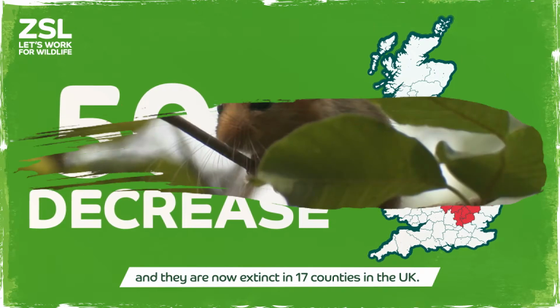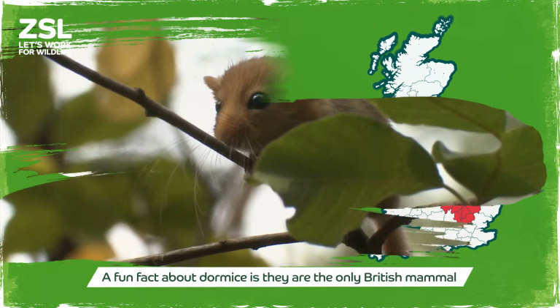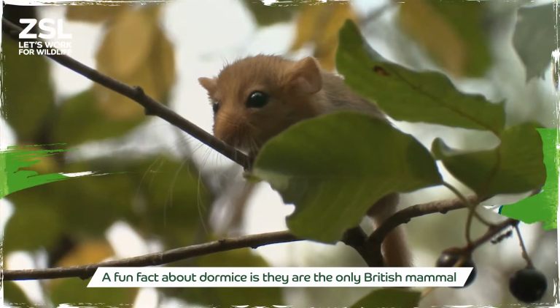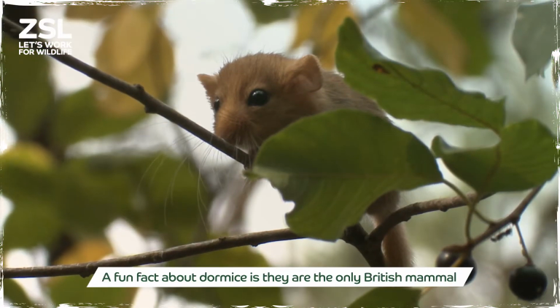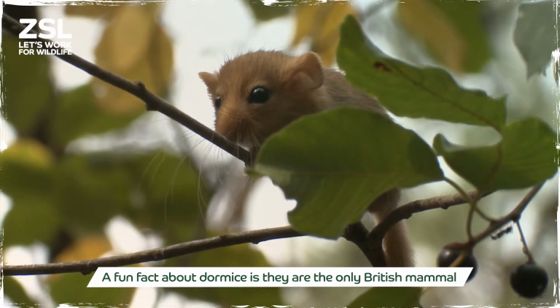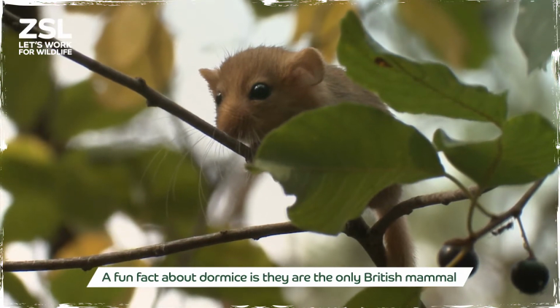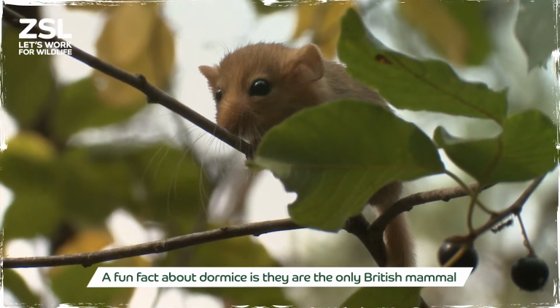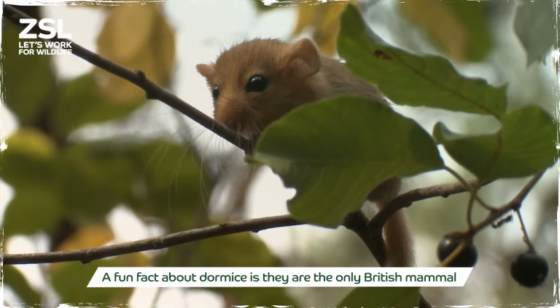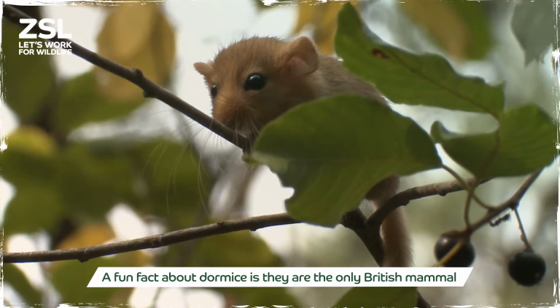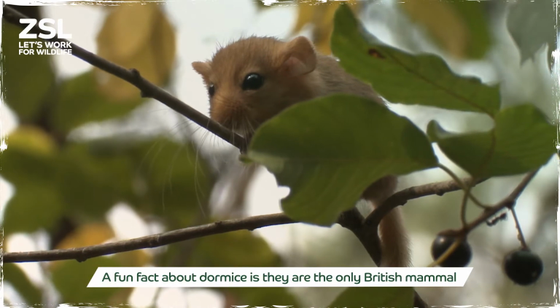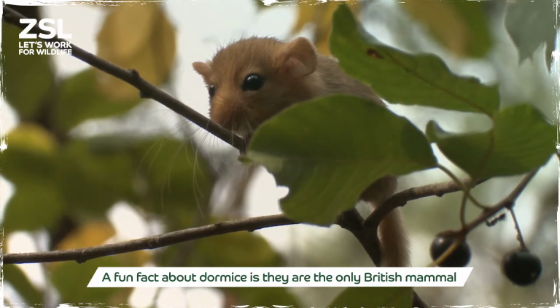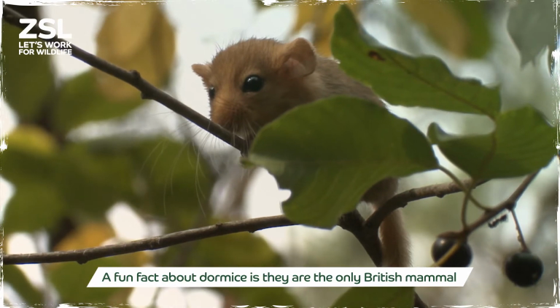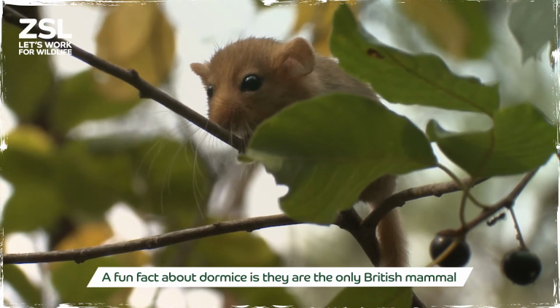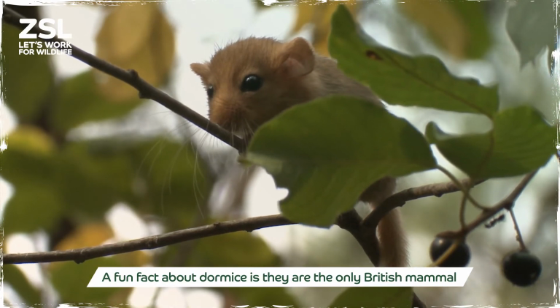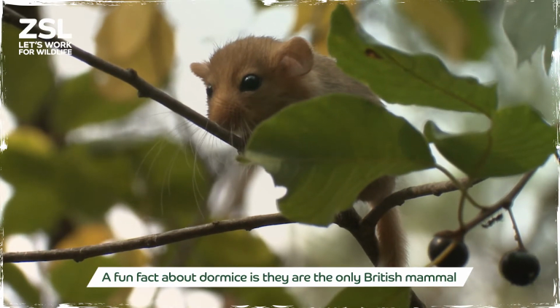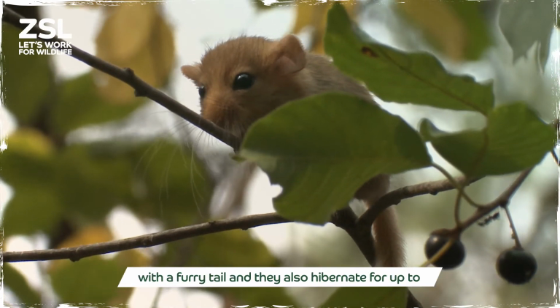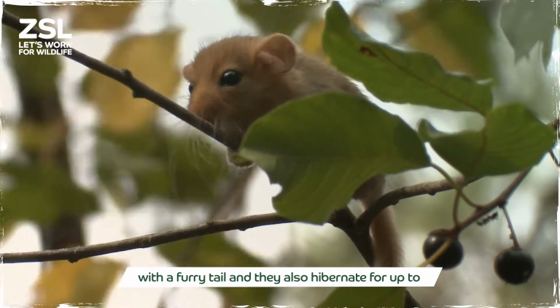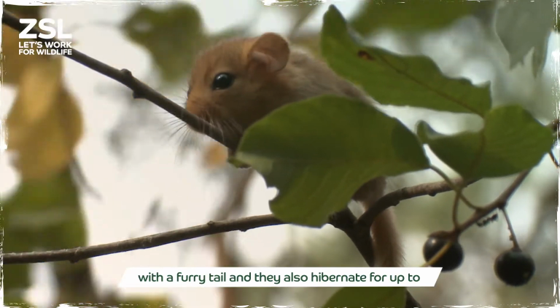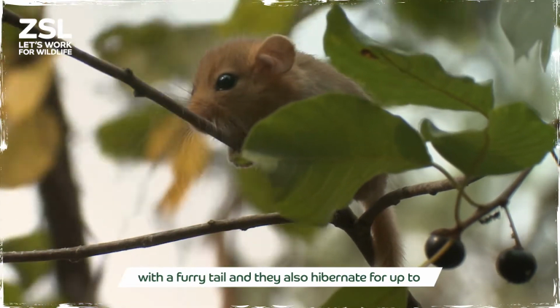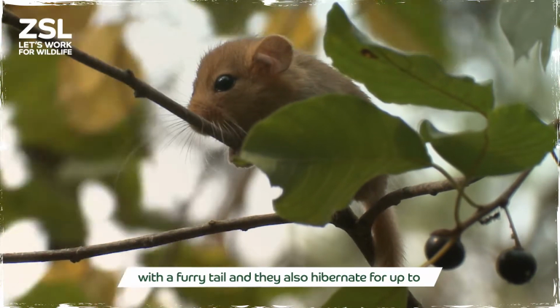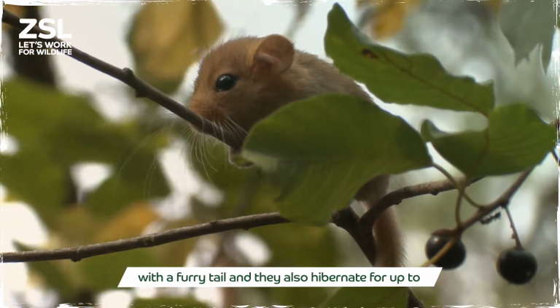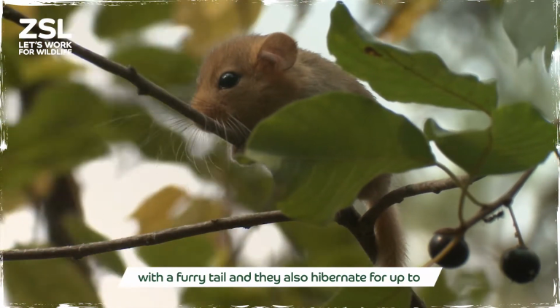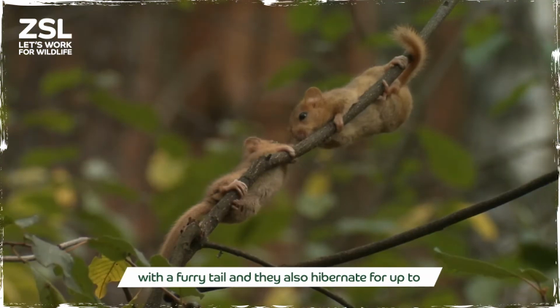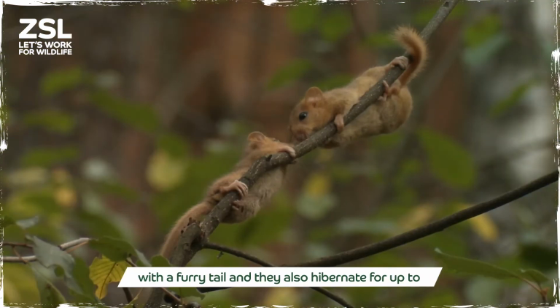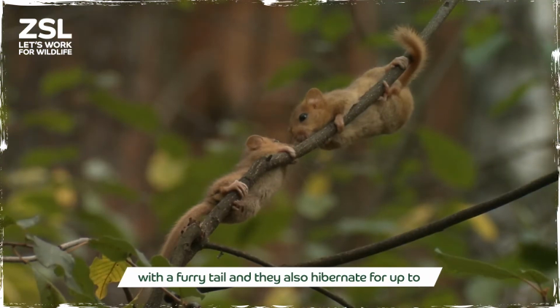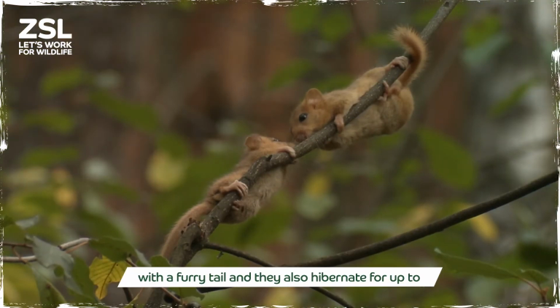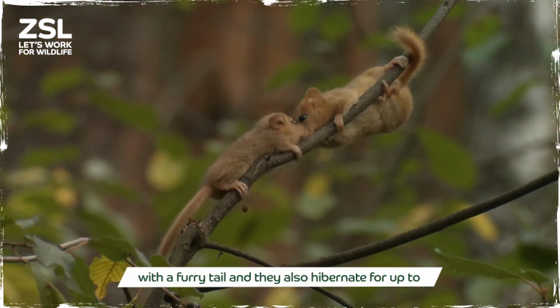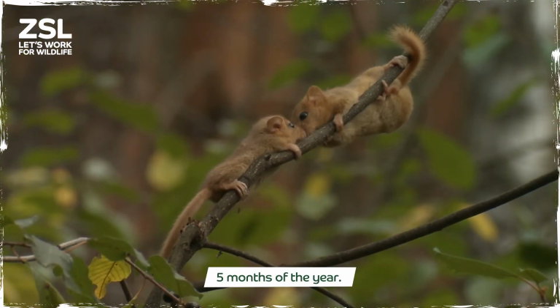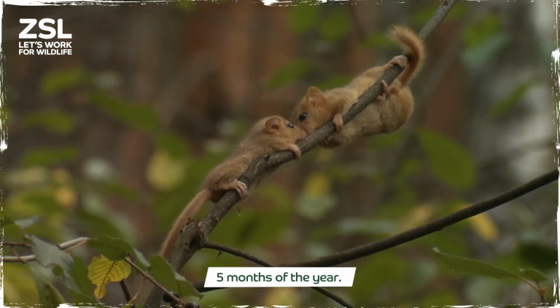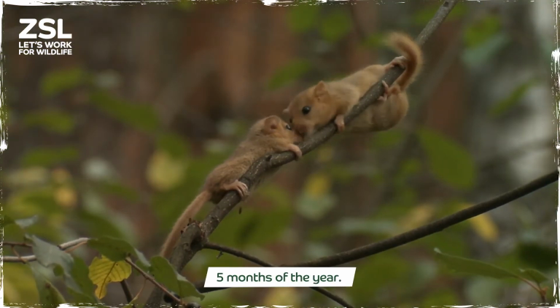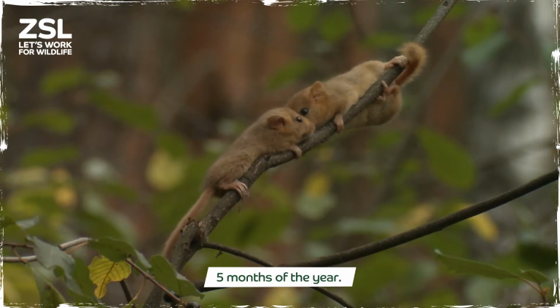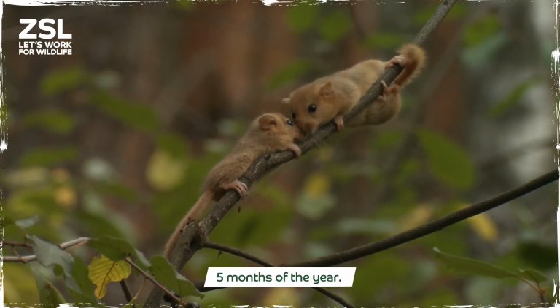A fun fact about Dormice is they are the only British mammal with a furry tail and they also hibernate for up to five months of the year.